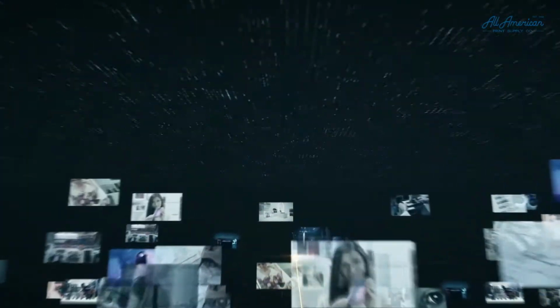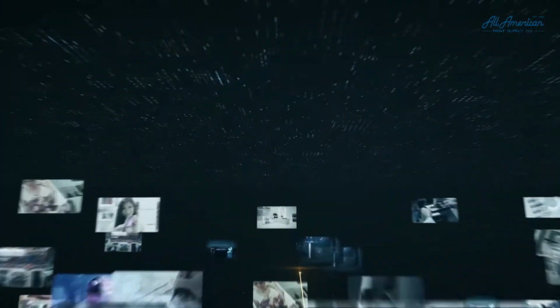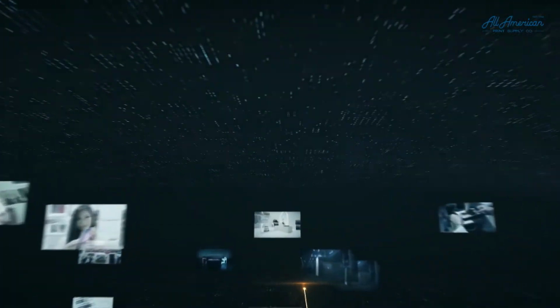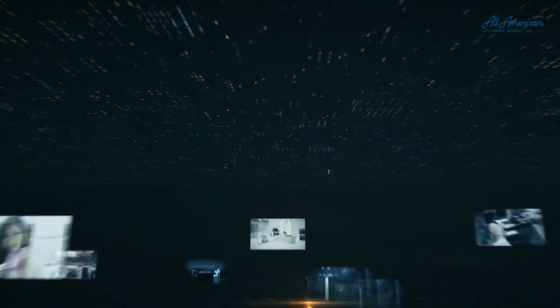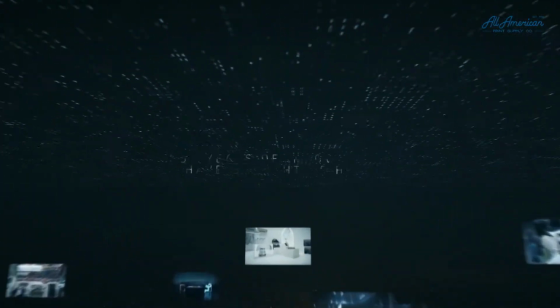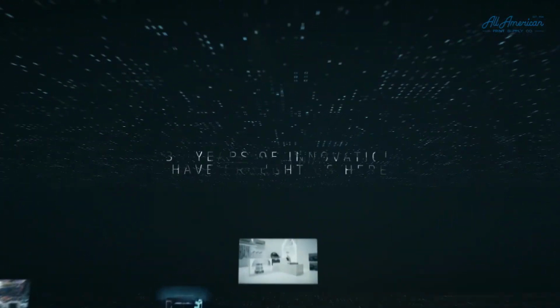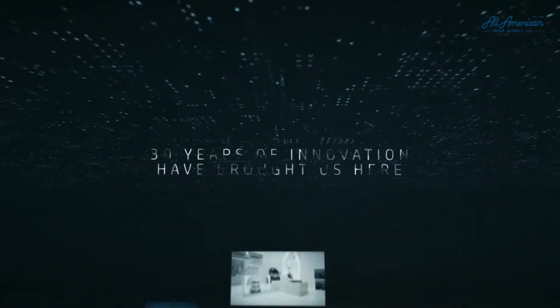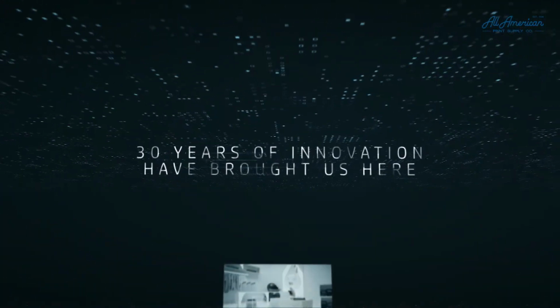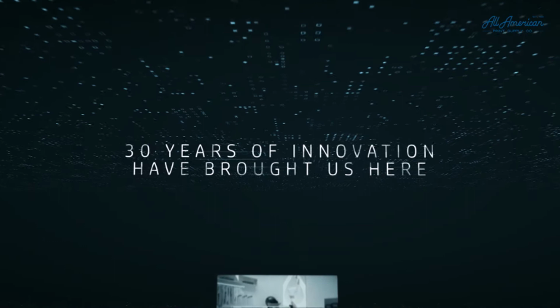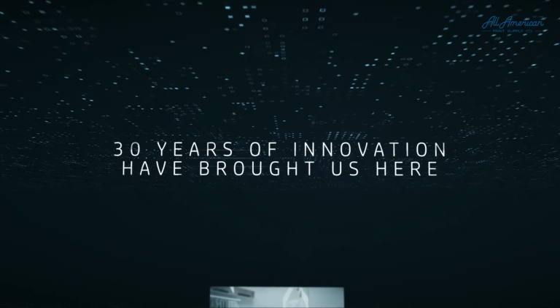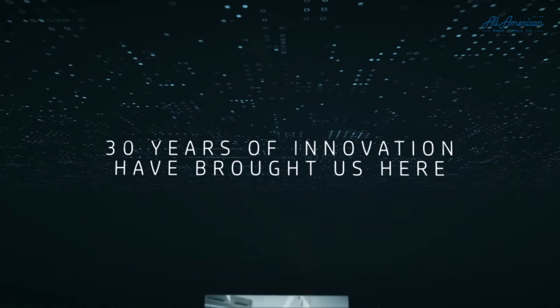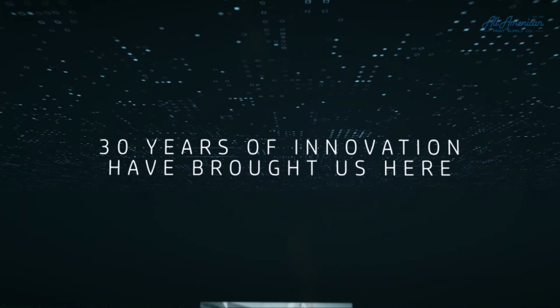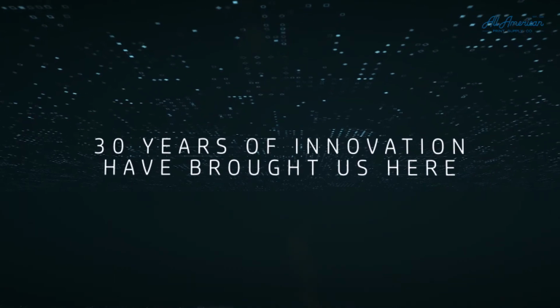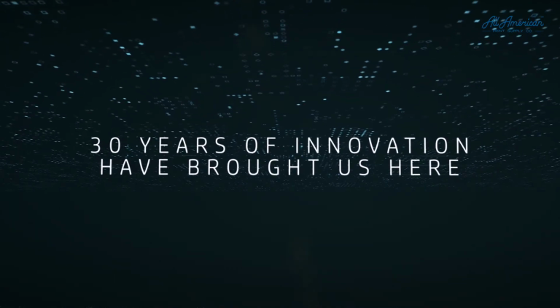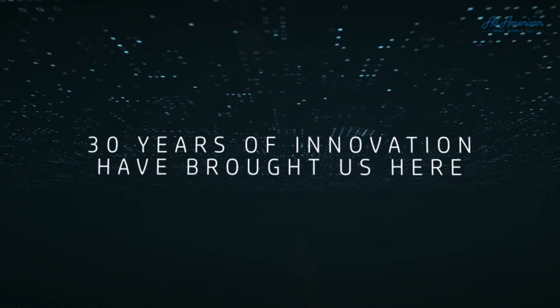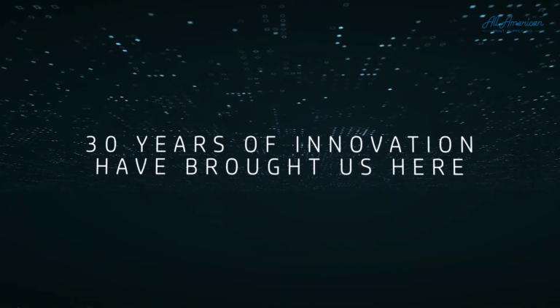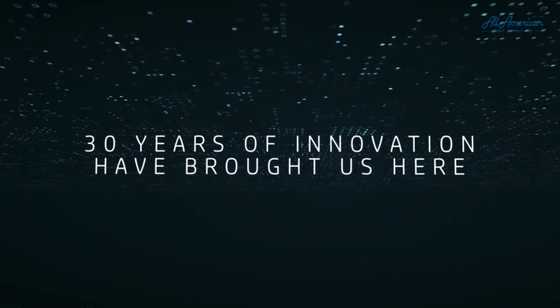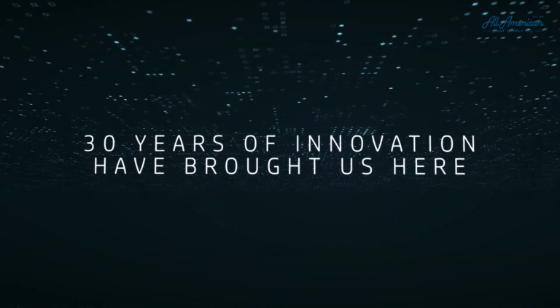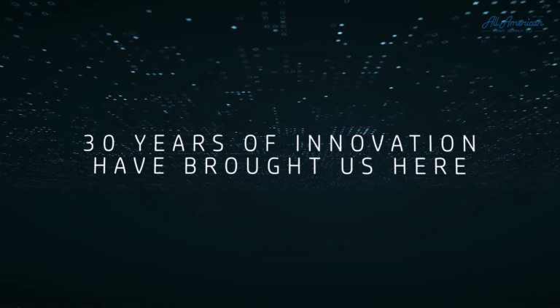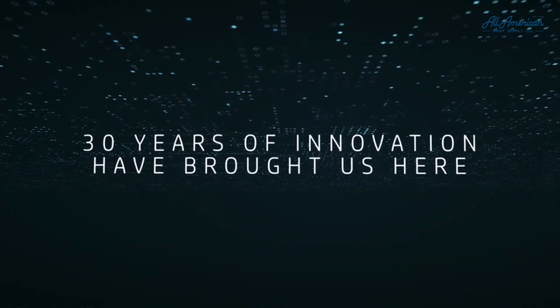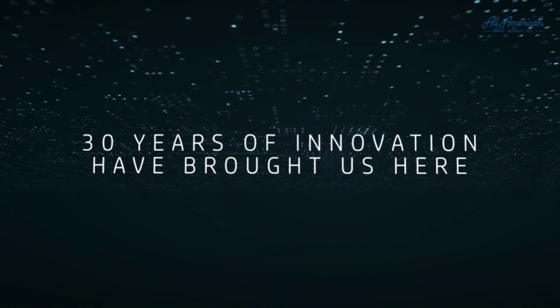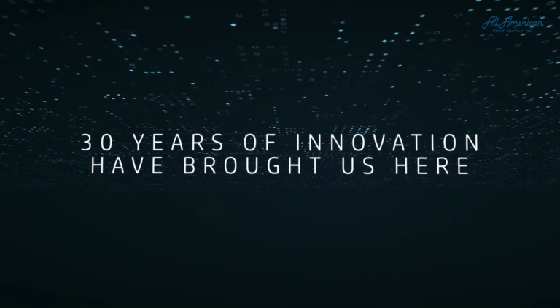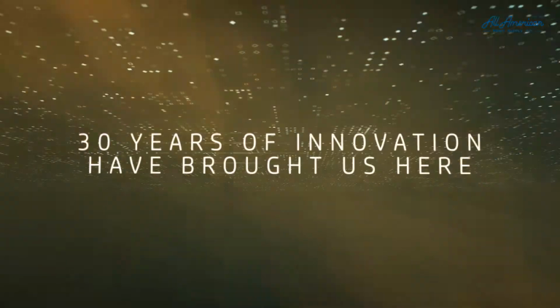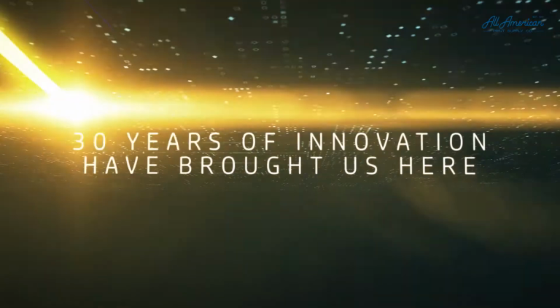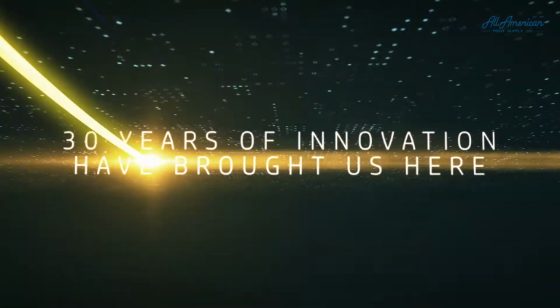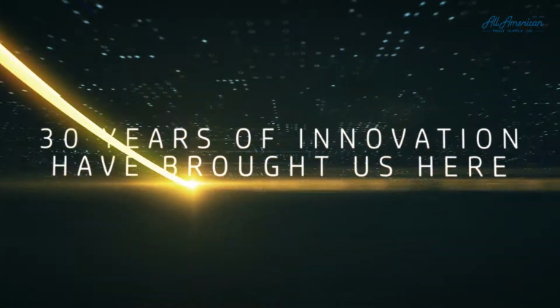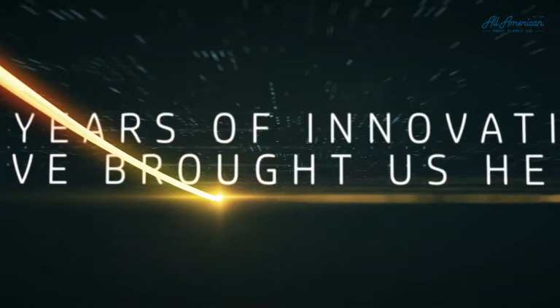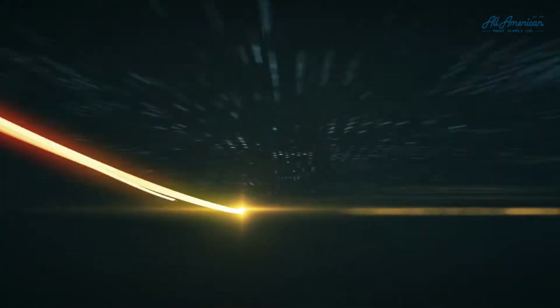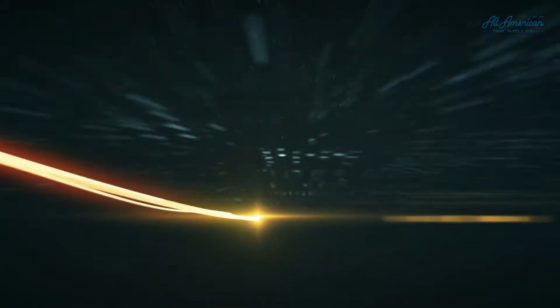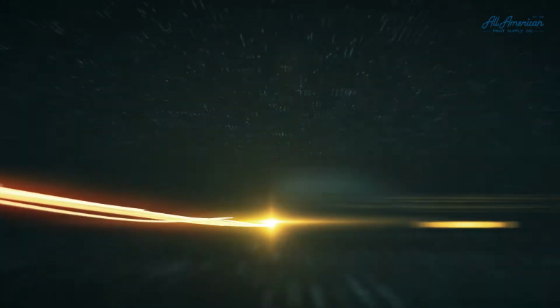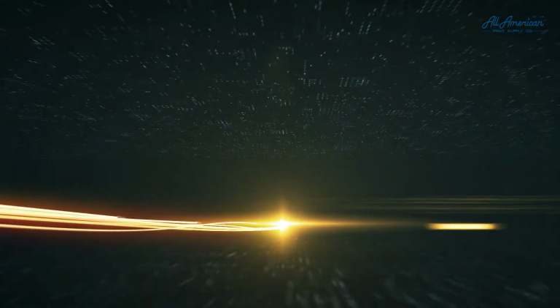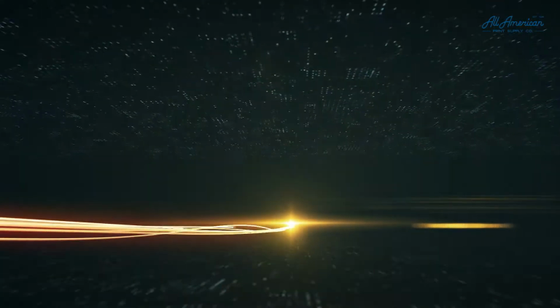Now, after 30 years of innovation, the spark that changed everything is about to do it all over again.